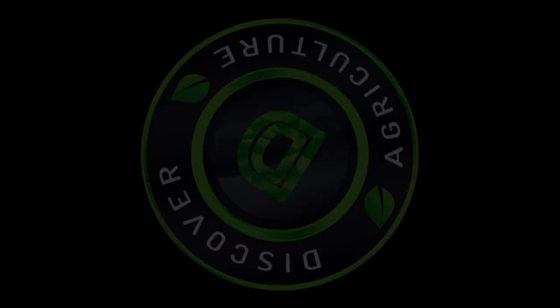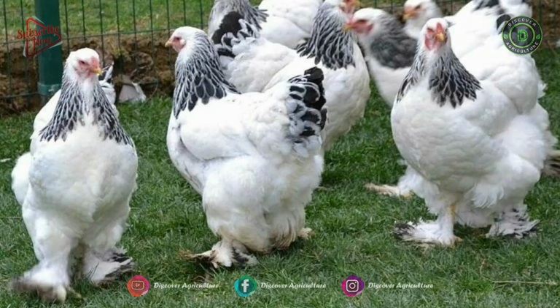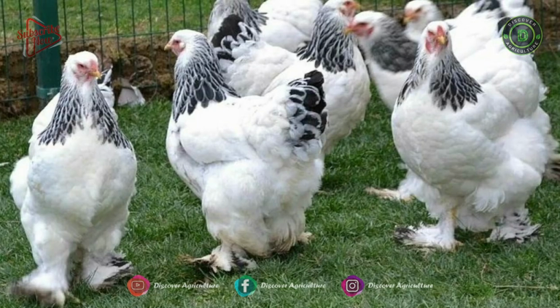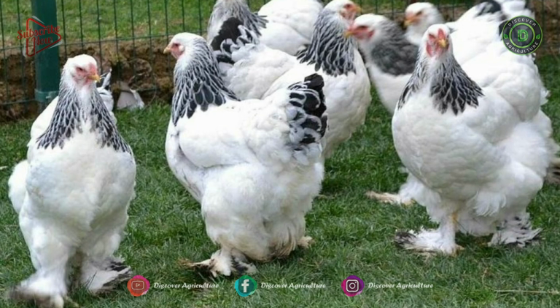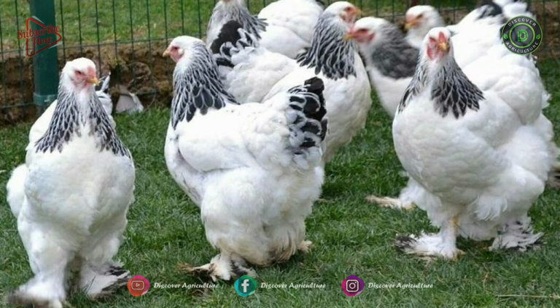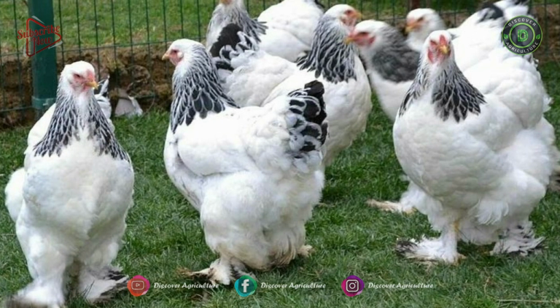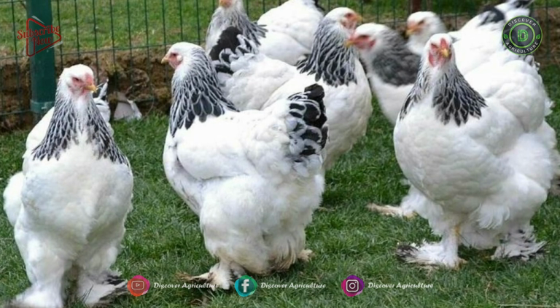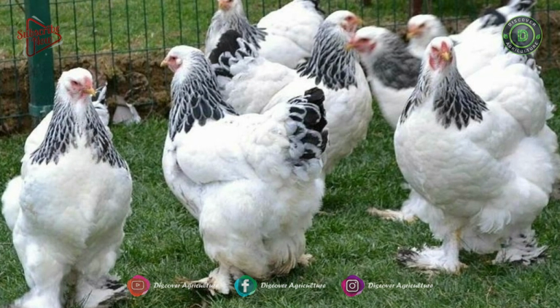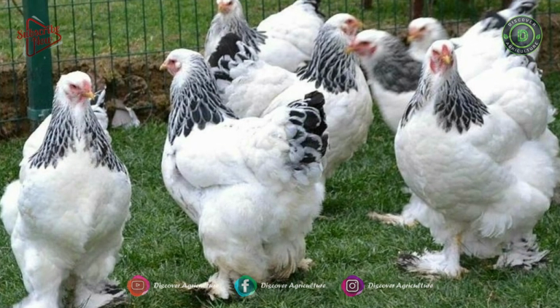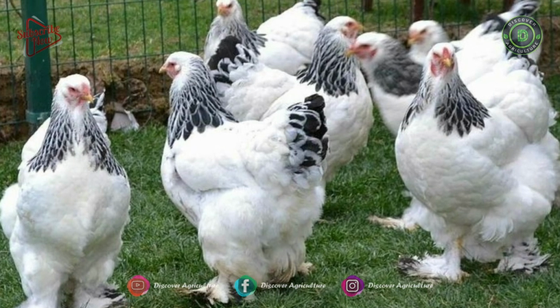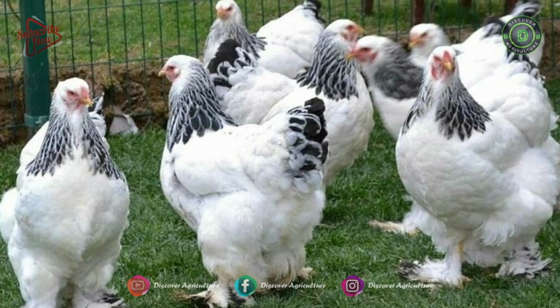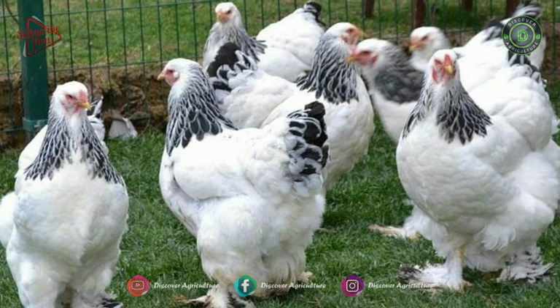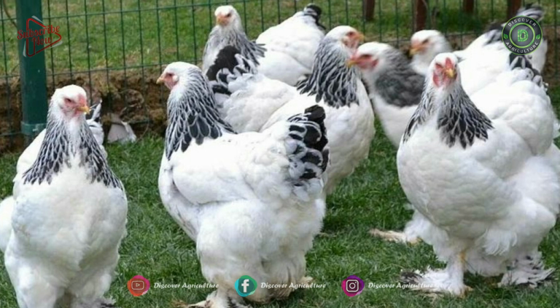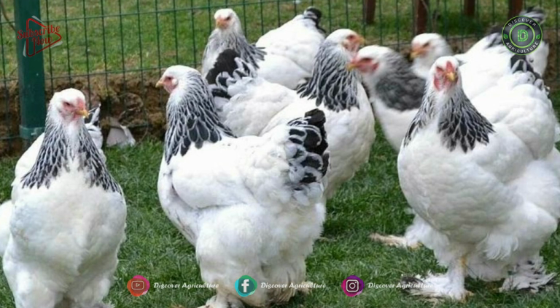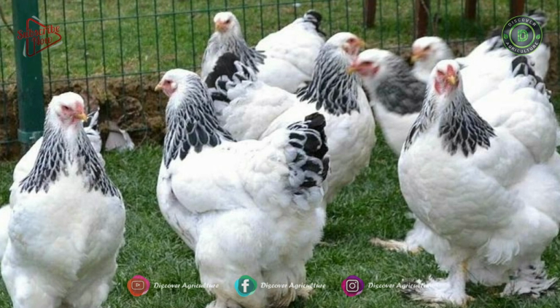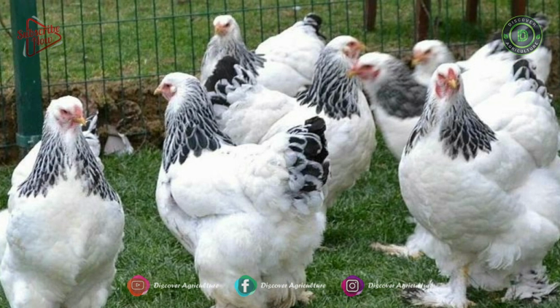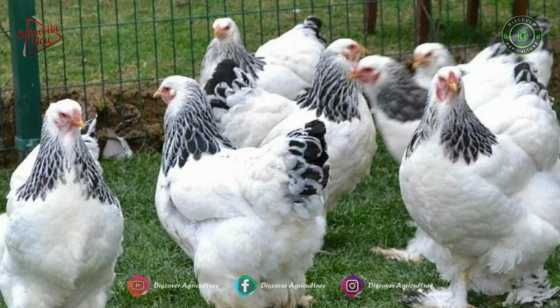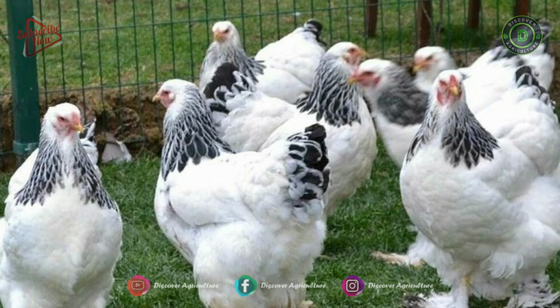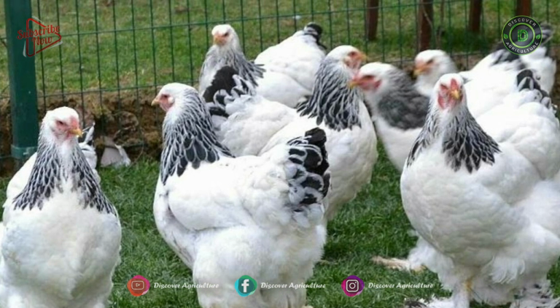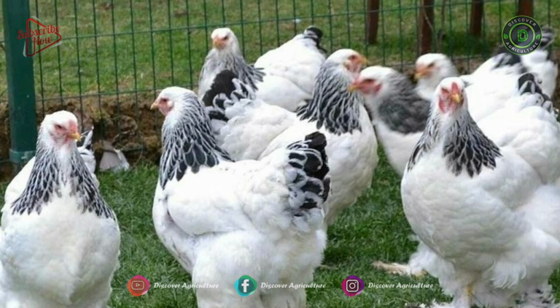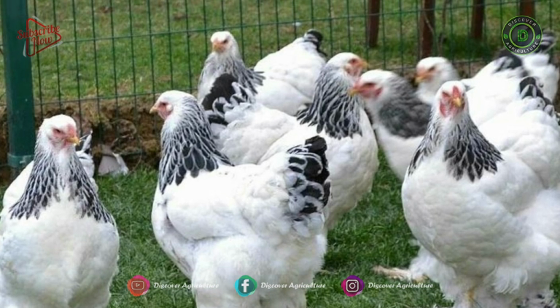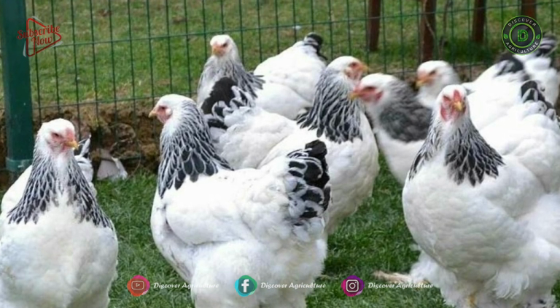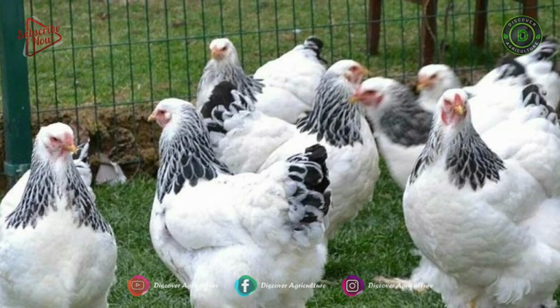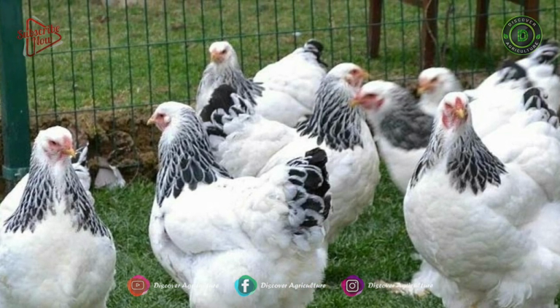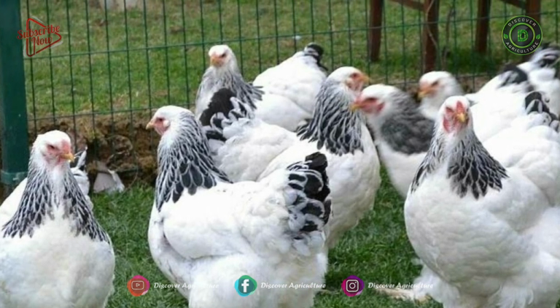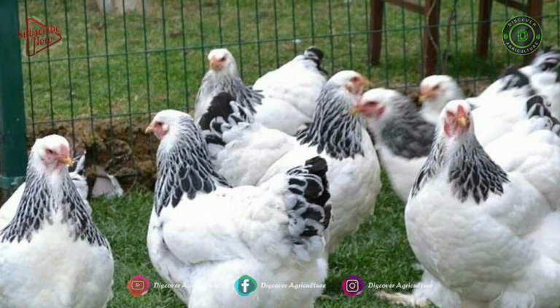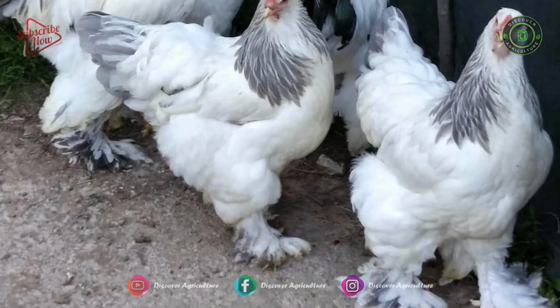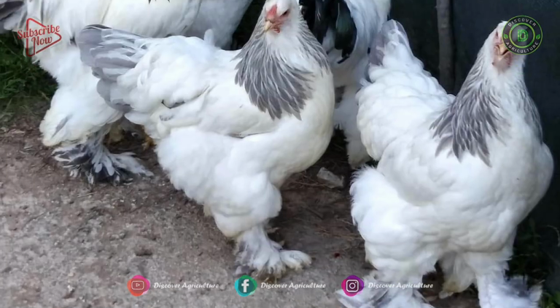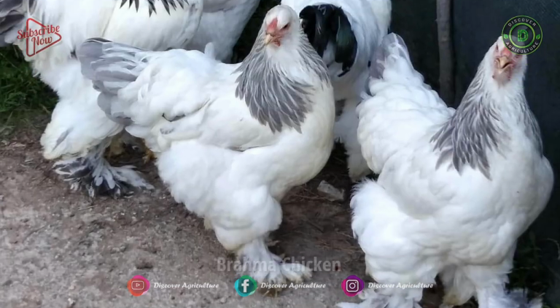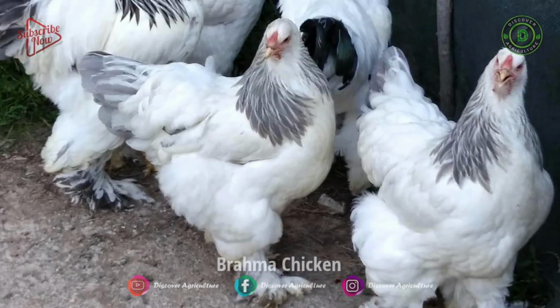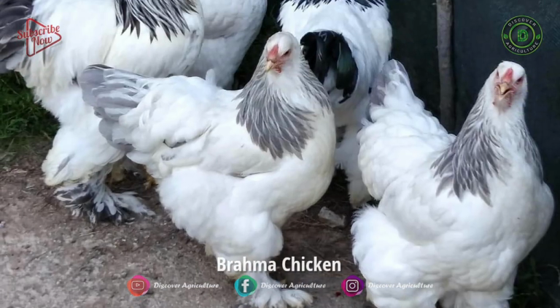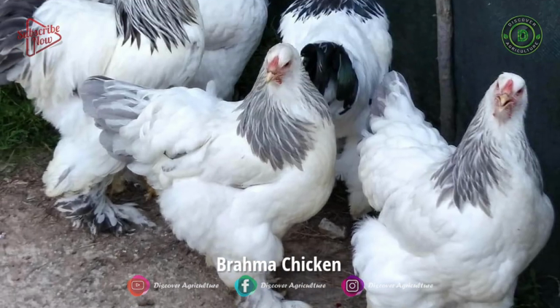Hi friends. Welcome to Discover Agriculture YouTube channel. This video is on the Brahma Chicken Shed.